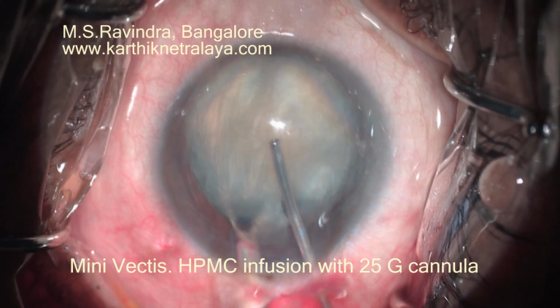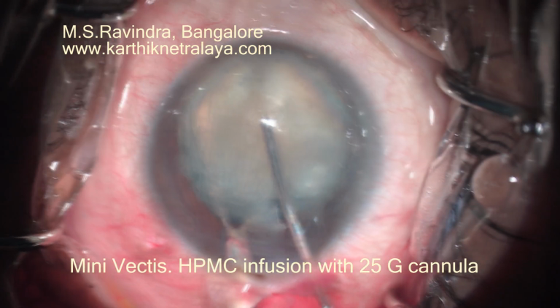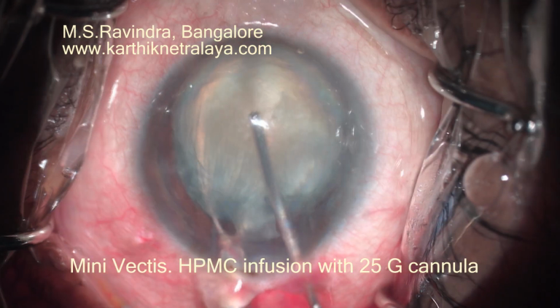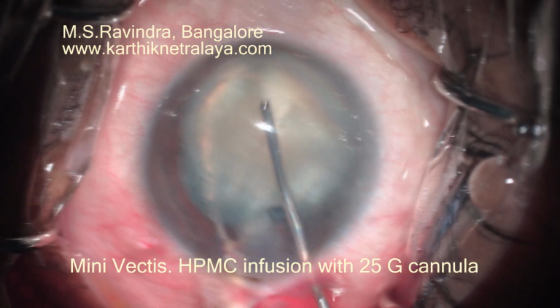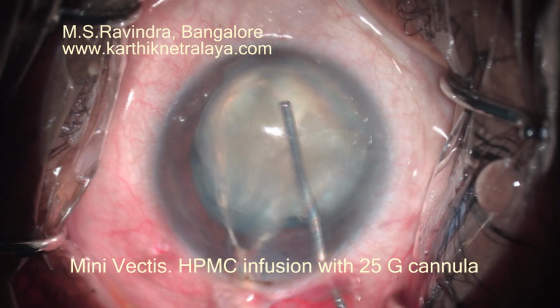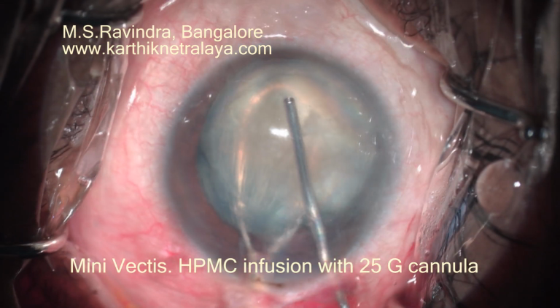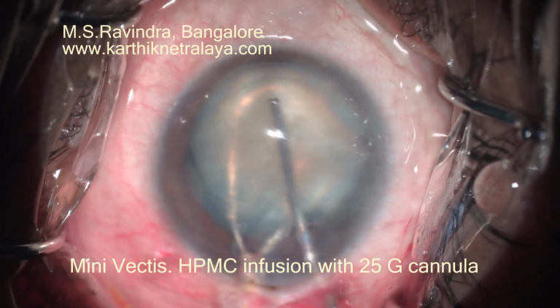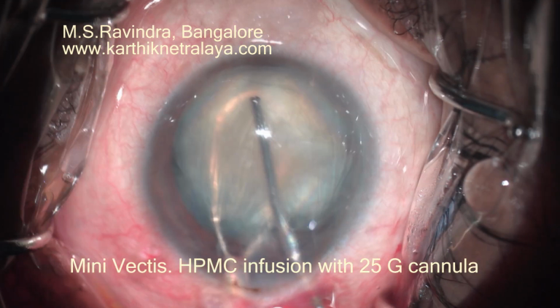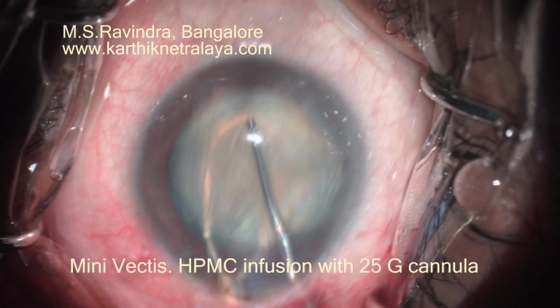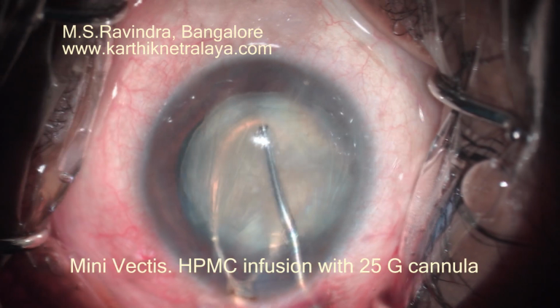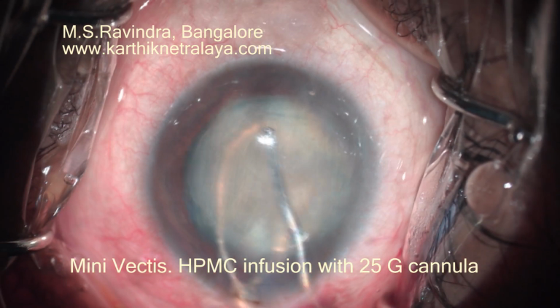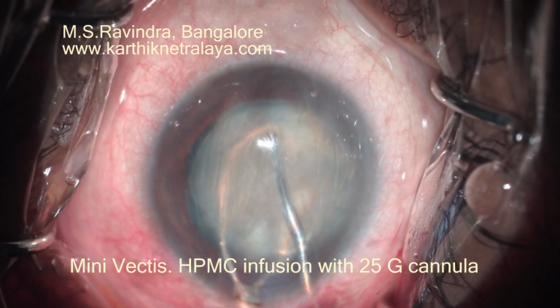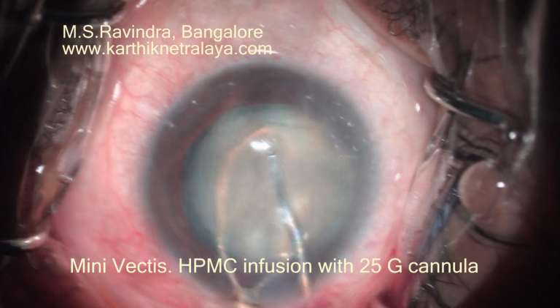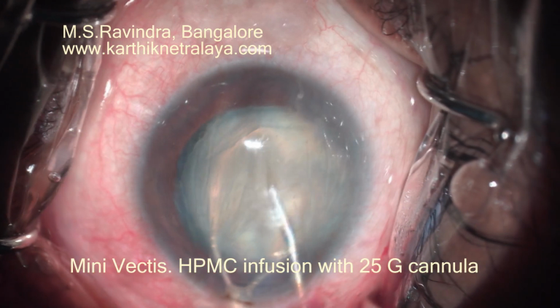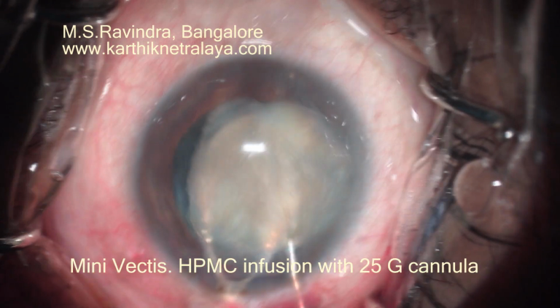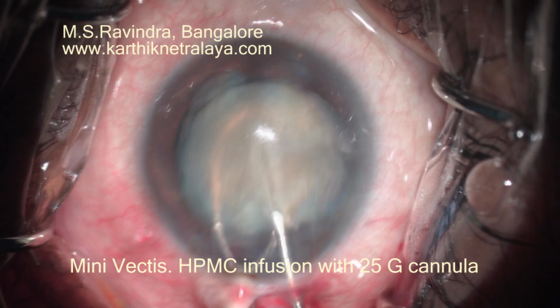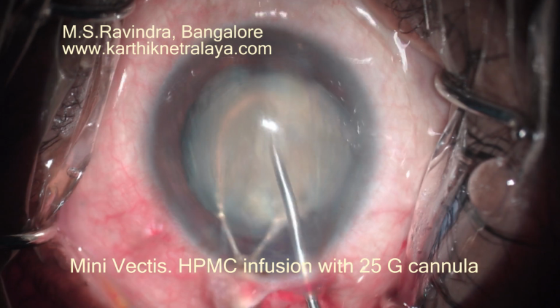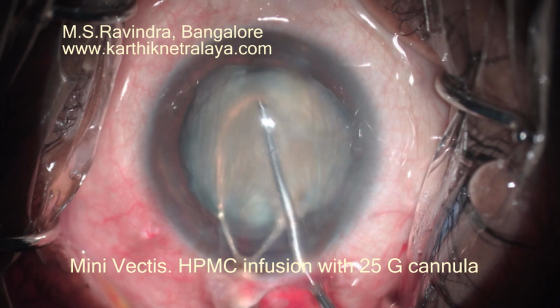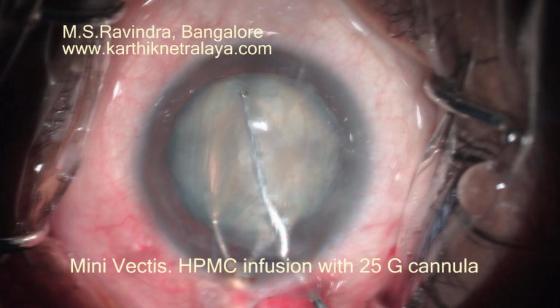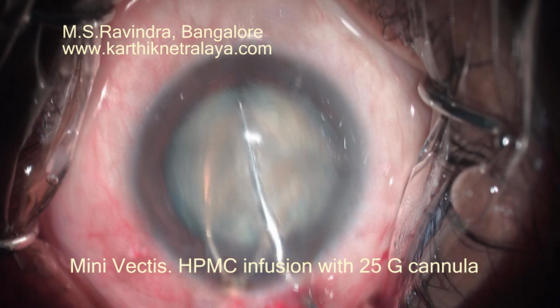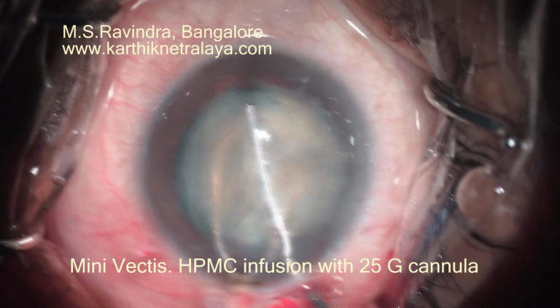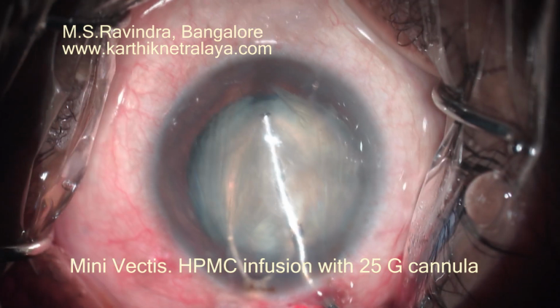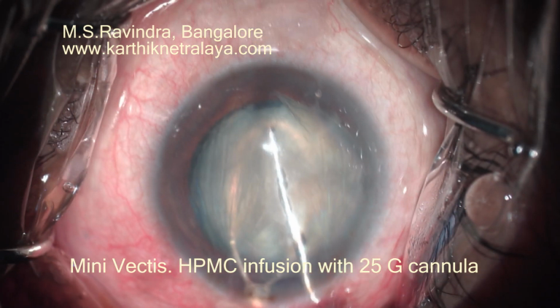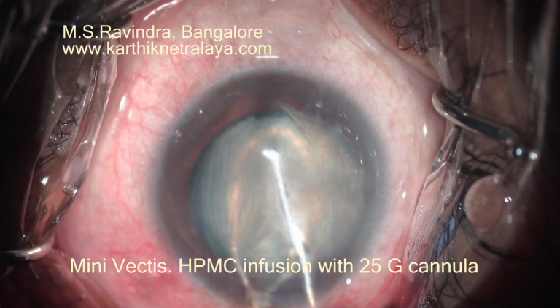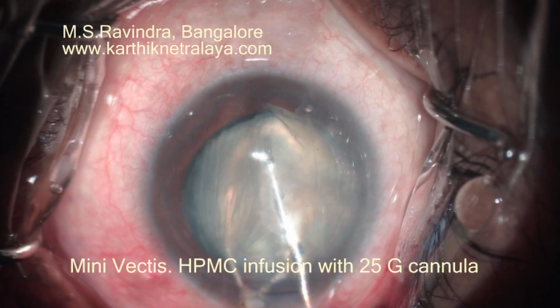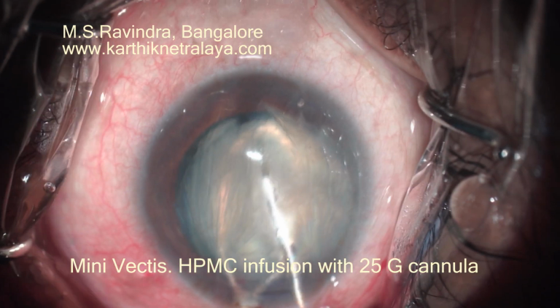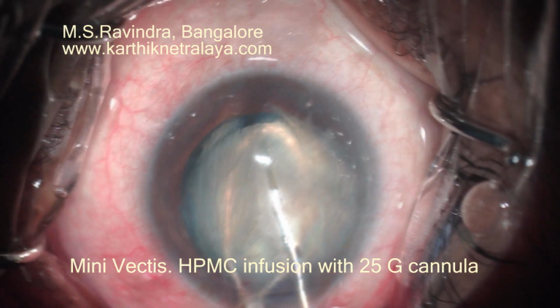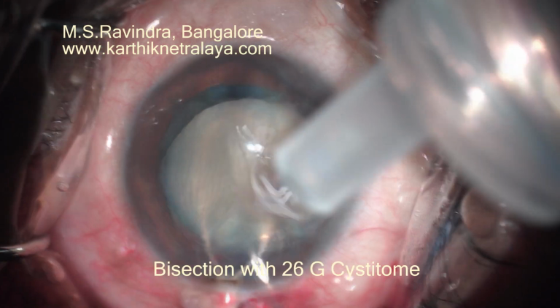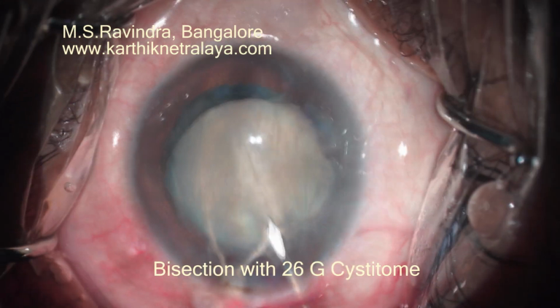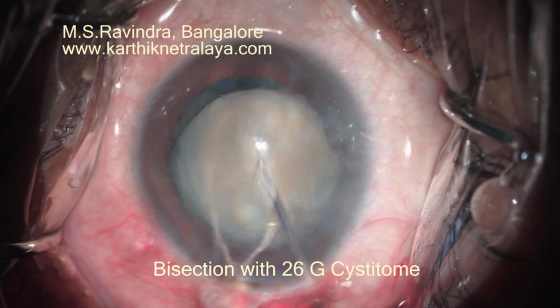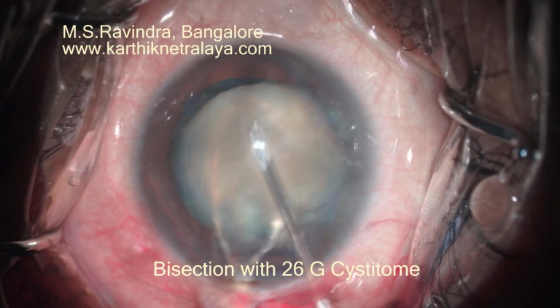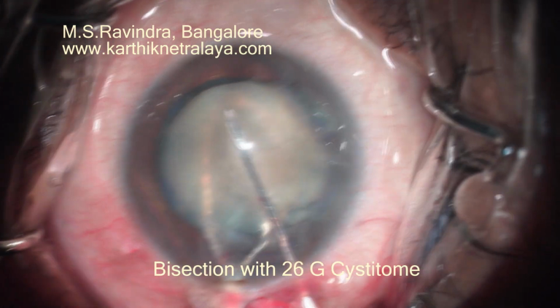The capsular bag is not involved at all in the surgery. There is no traction on the zonules at any point during the procedure.